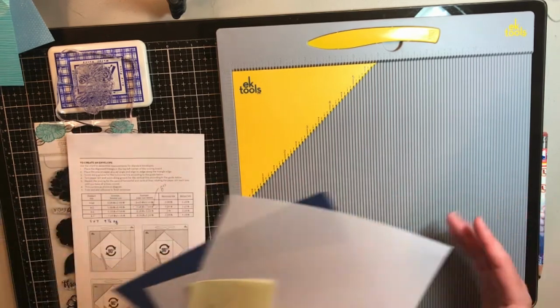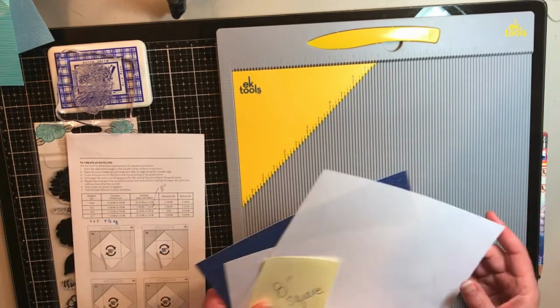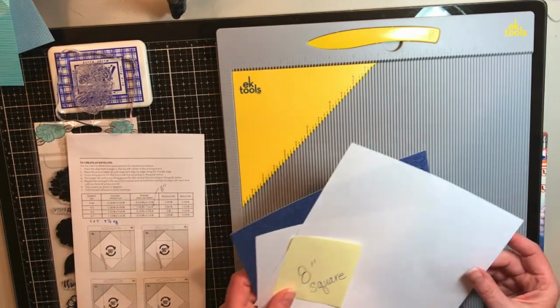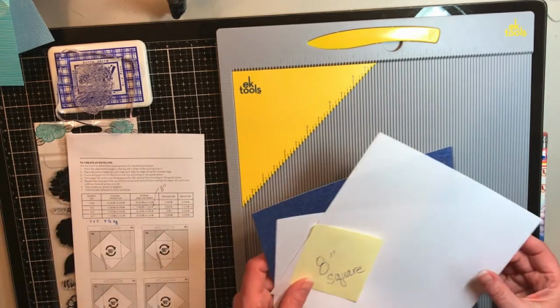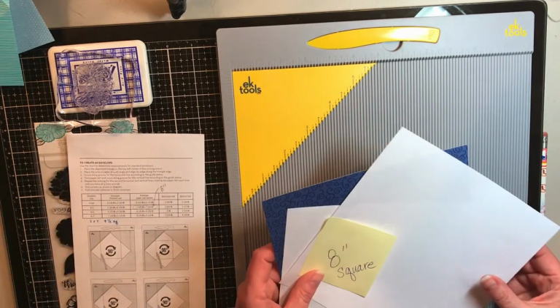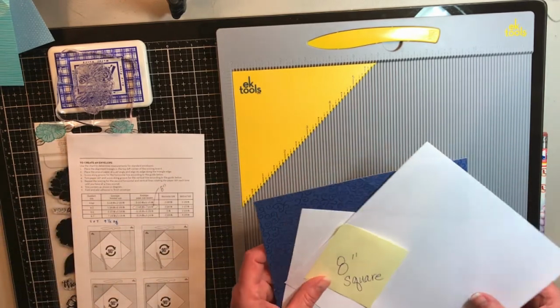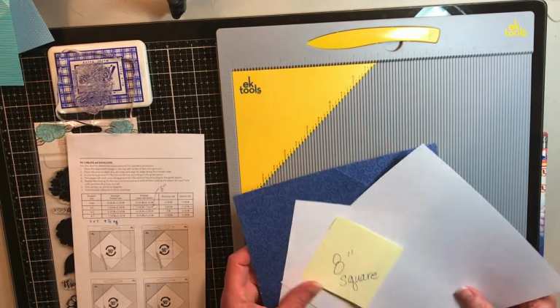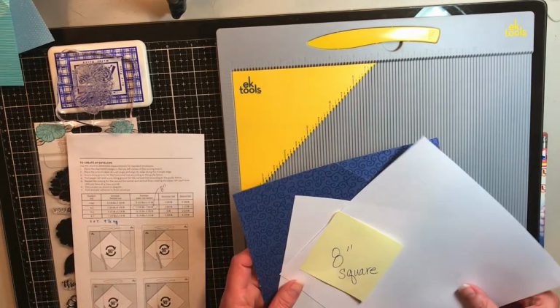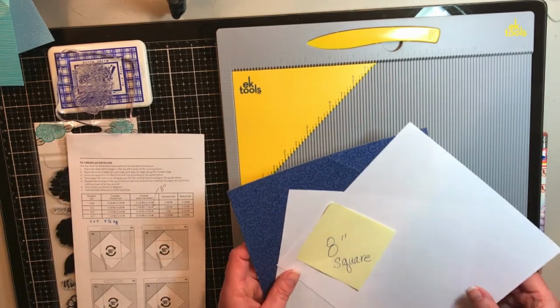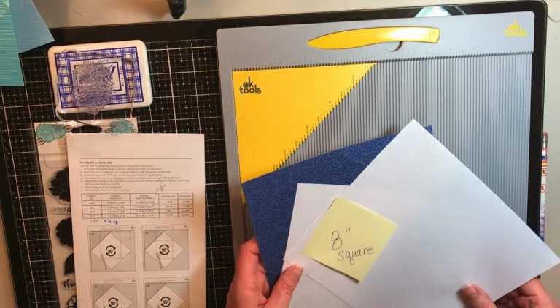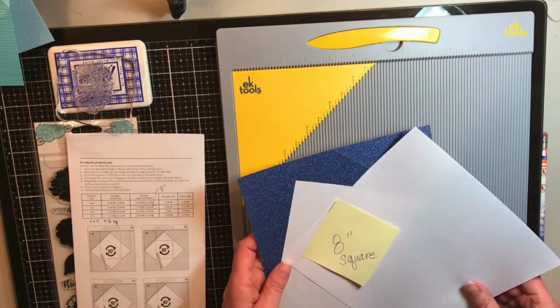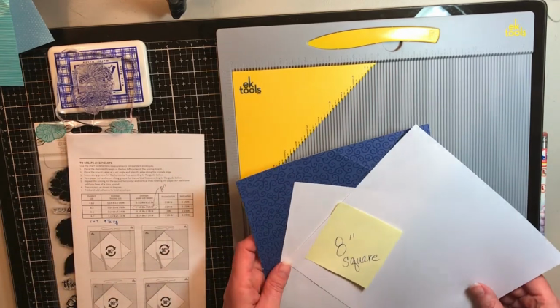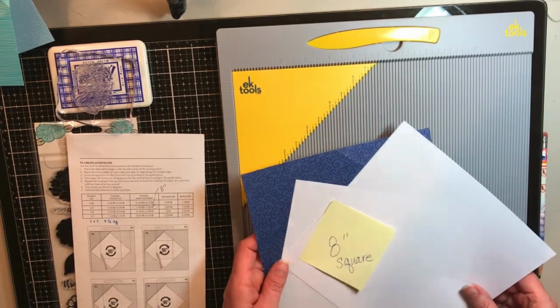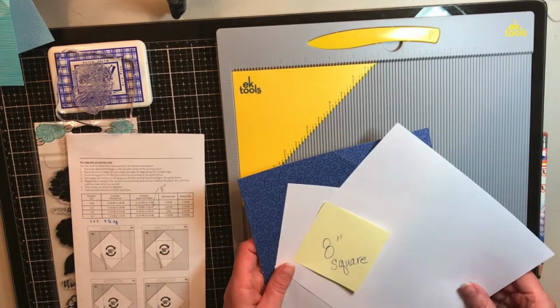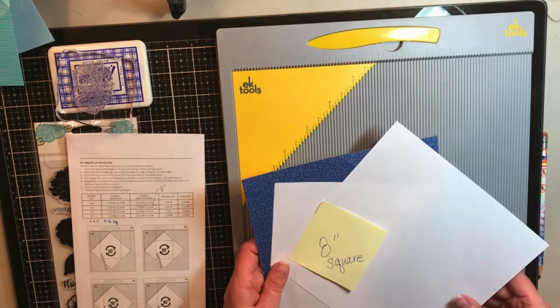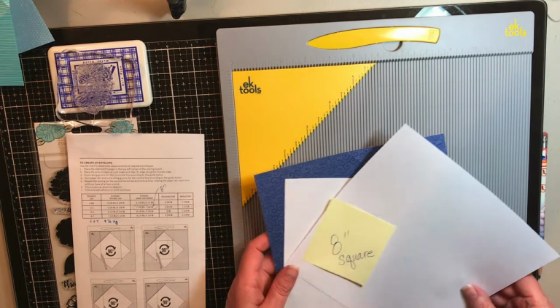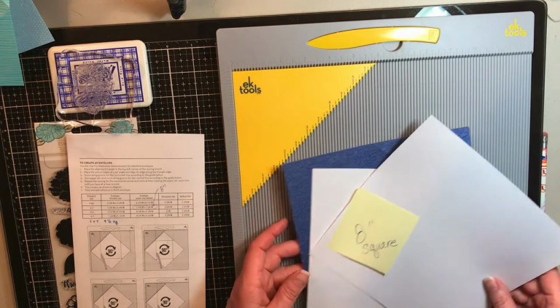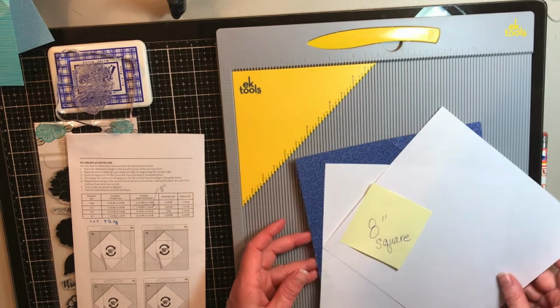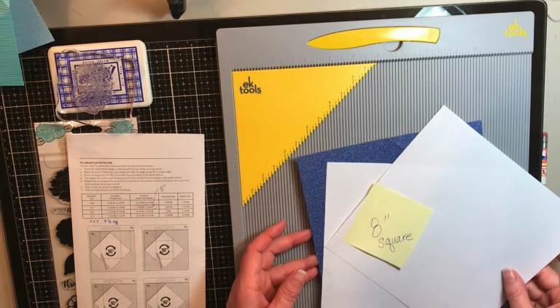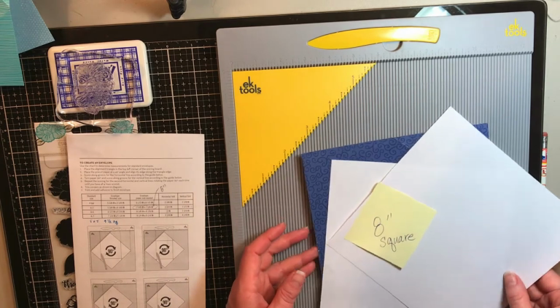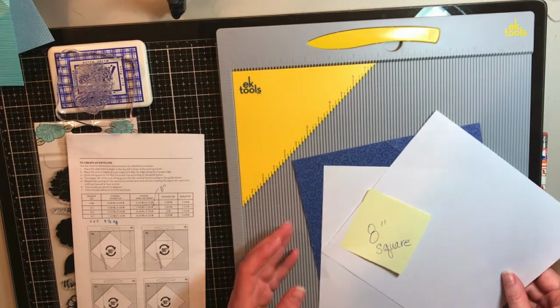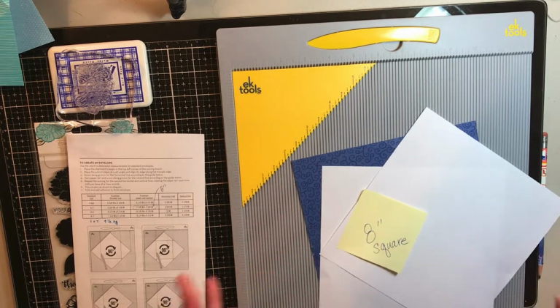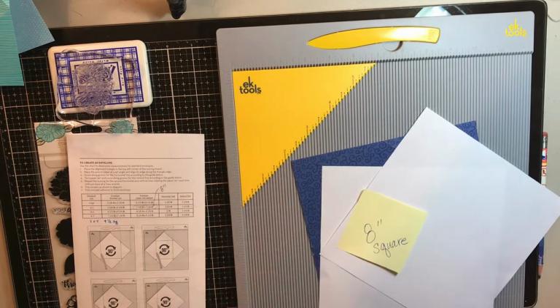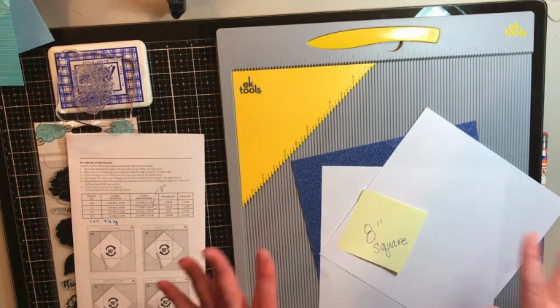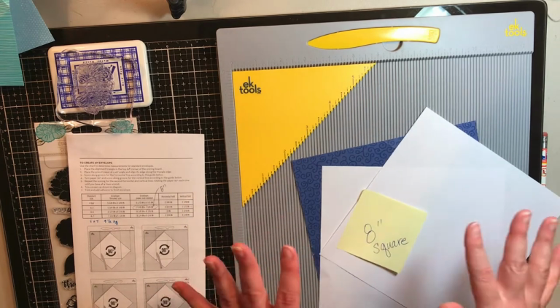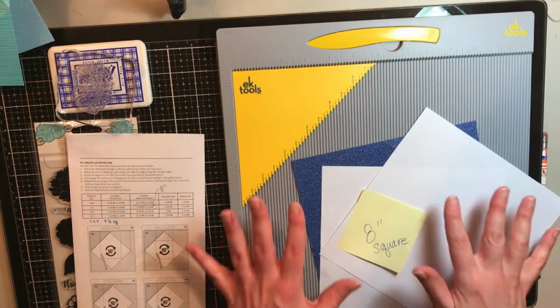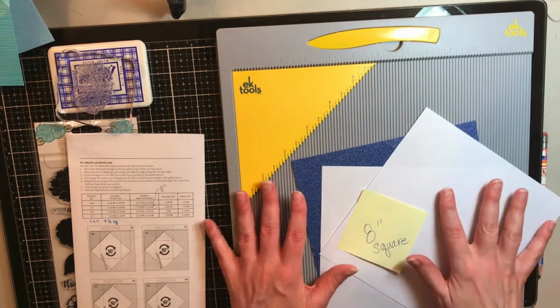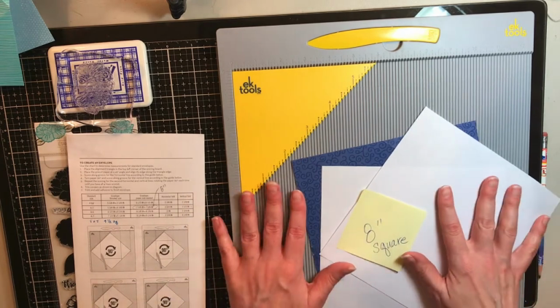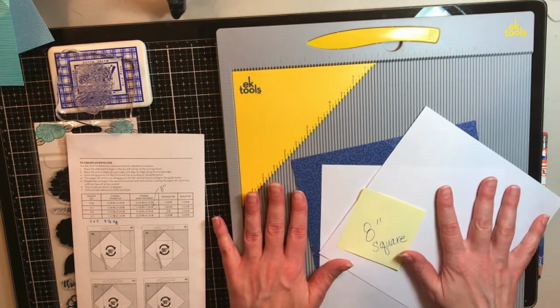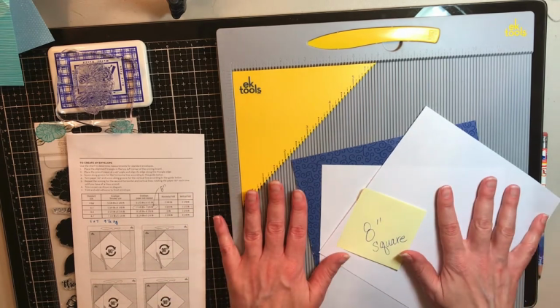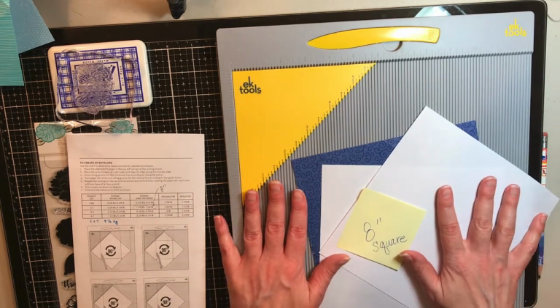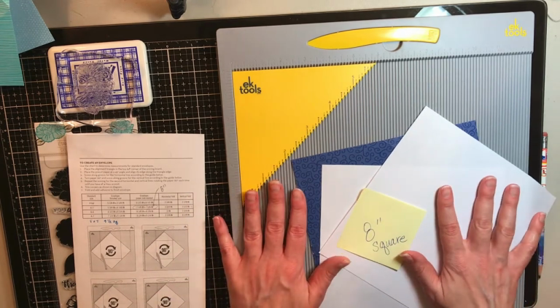The We Are Memory Keepers board folds in half, and right around the 6-inch mark it had a little problem lining up. It did make nice cuts and scores — I just didn't like it, it was not the product for me. But if you just want a really economical intro product and want to score and cut, it's probably a better value than this one. I'm very happy with the EK Tools one.